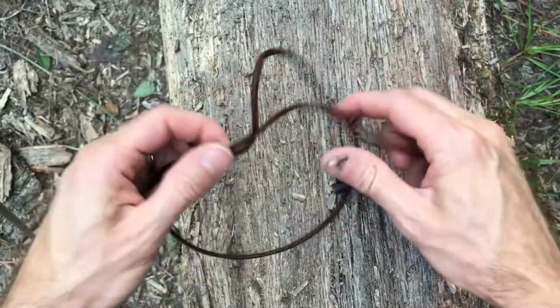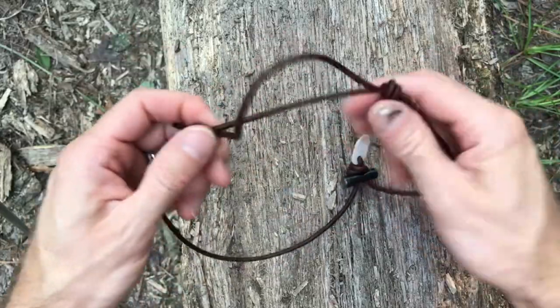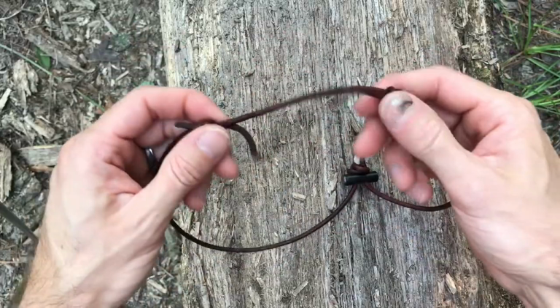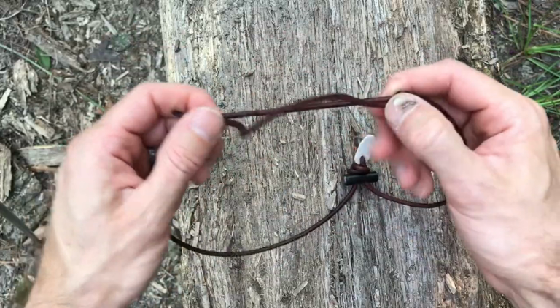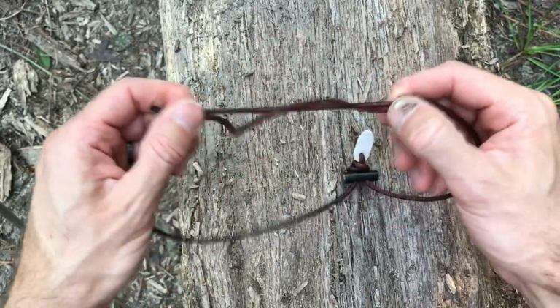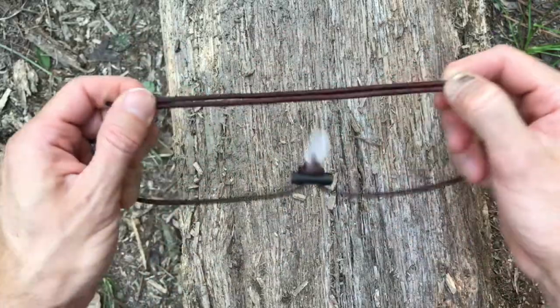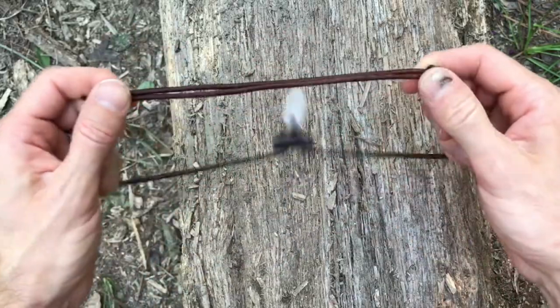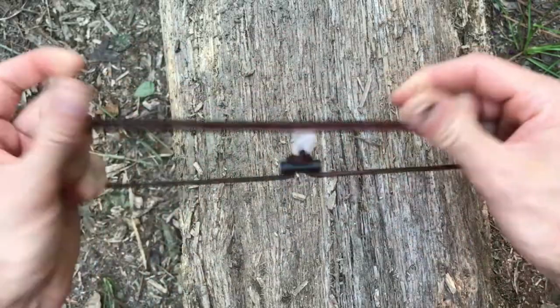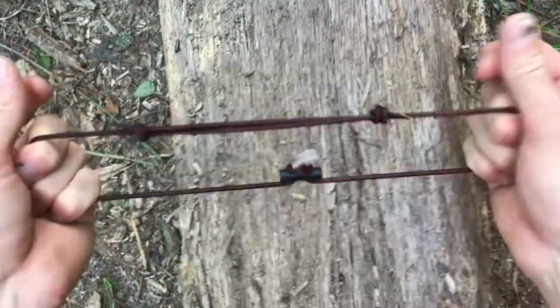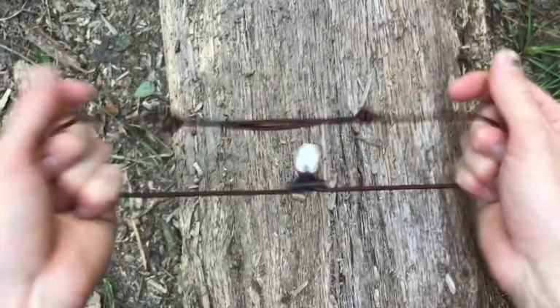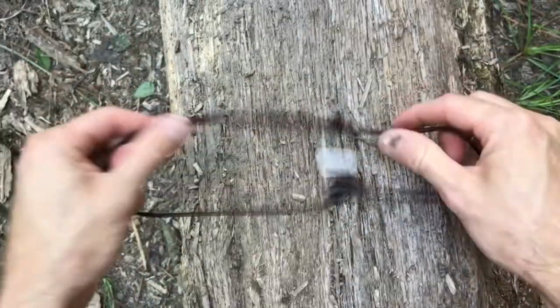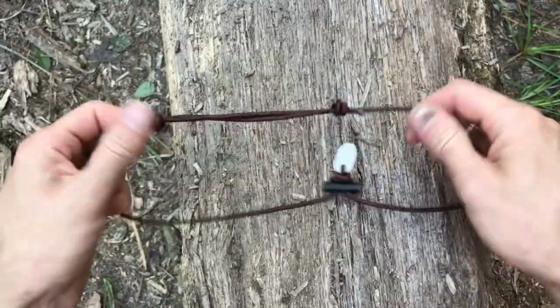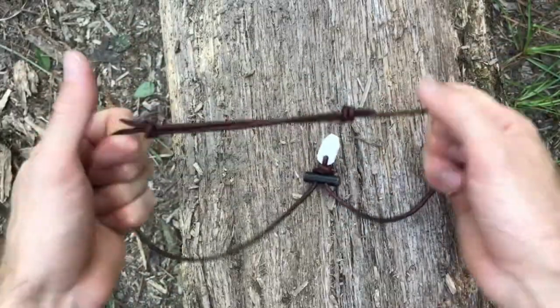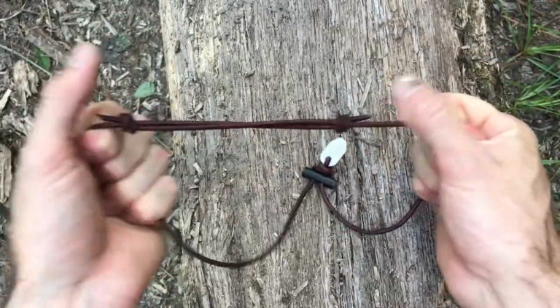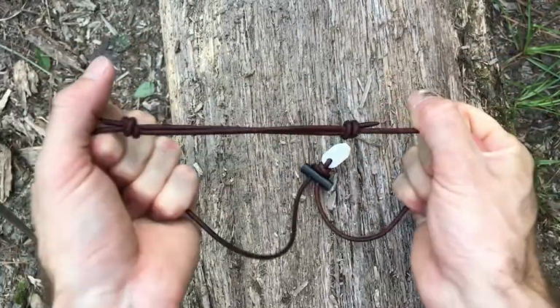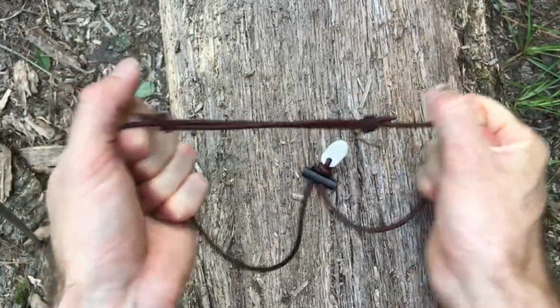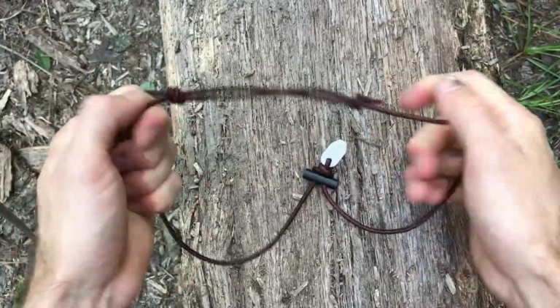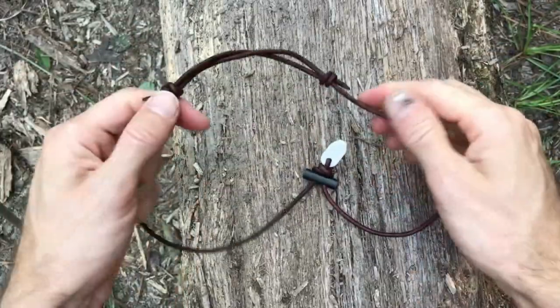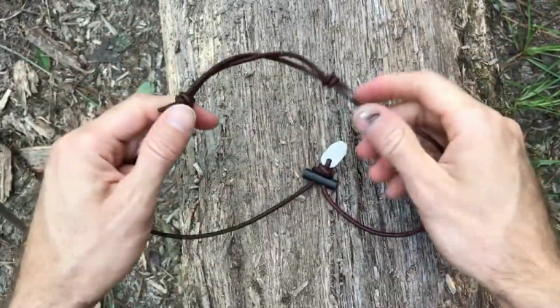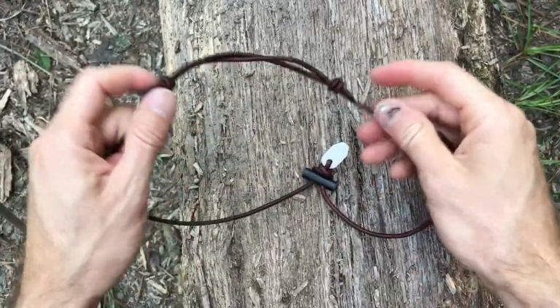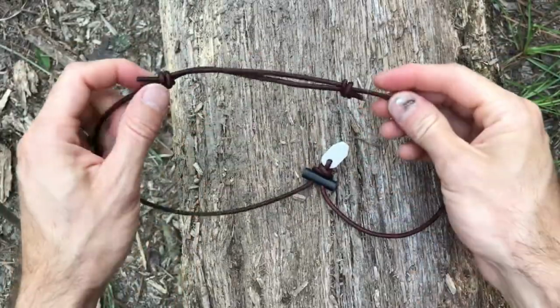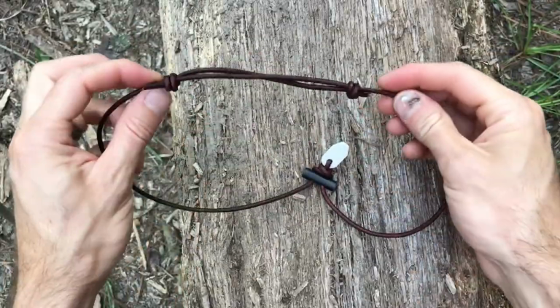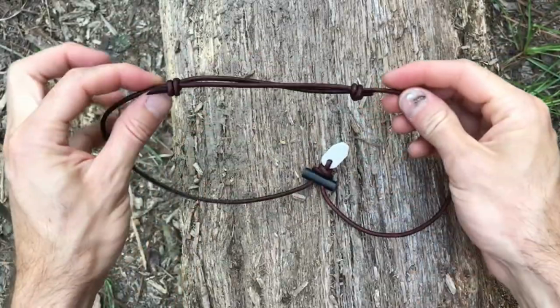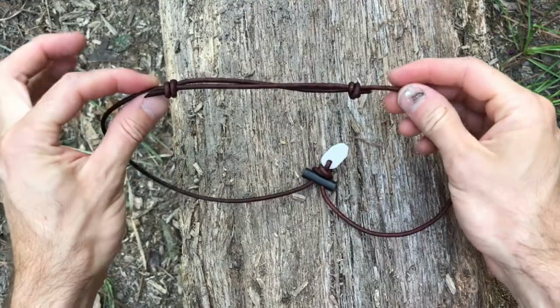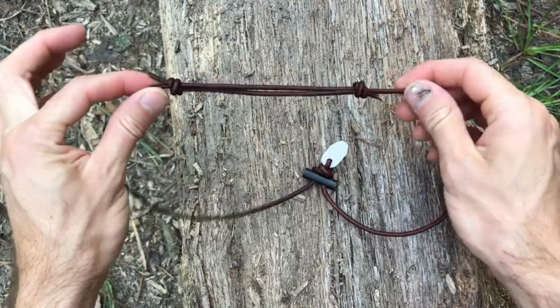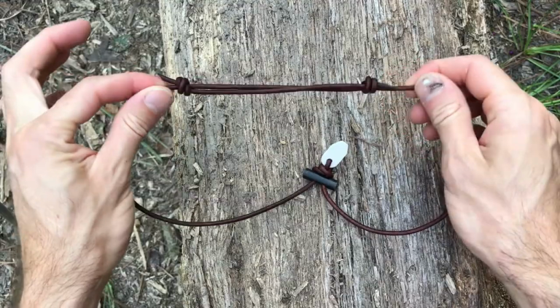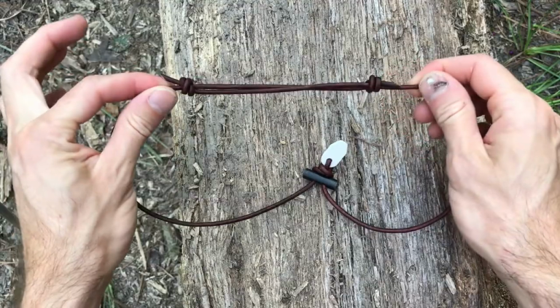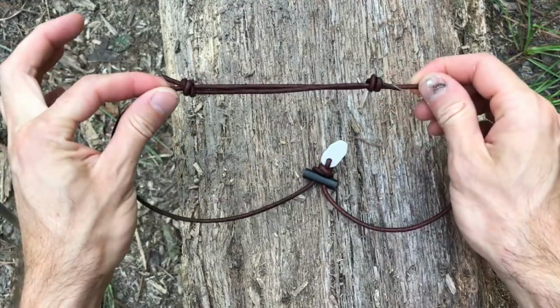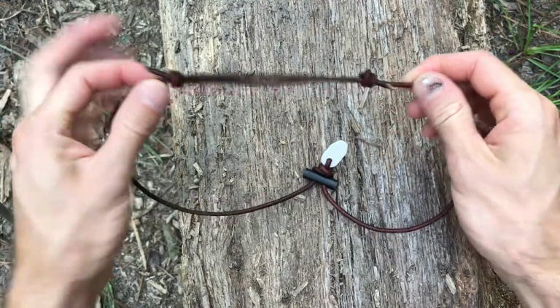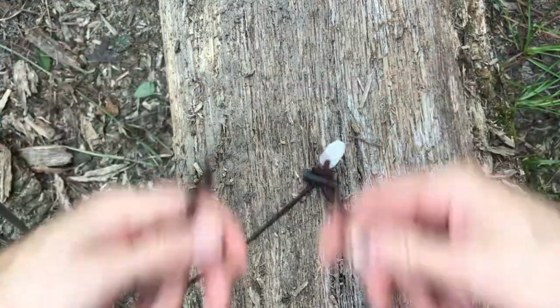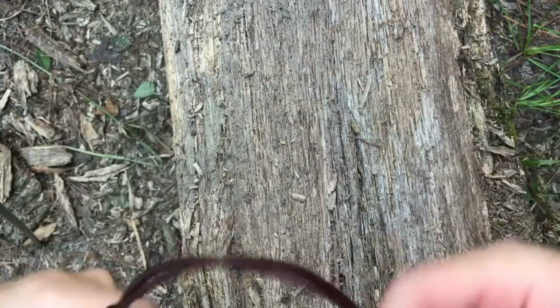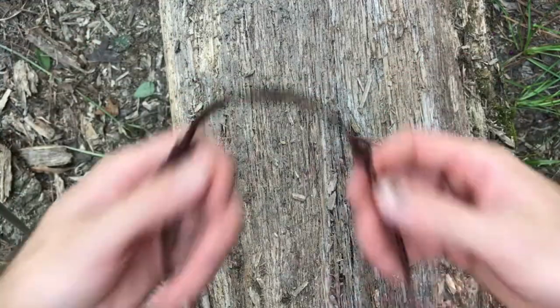So if those ever come undone for any reason, just look them up online. It's called the double fisherman's knot.